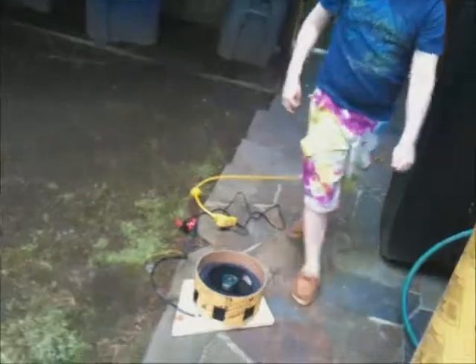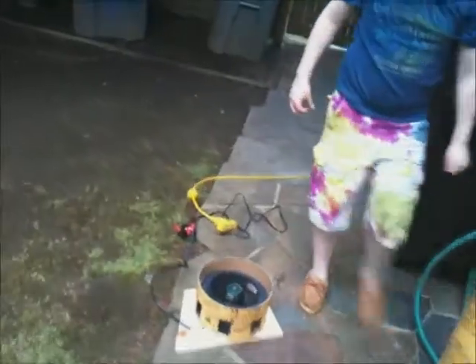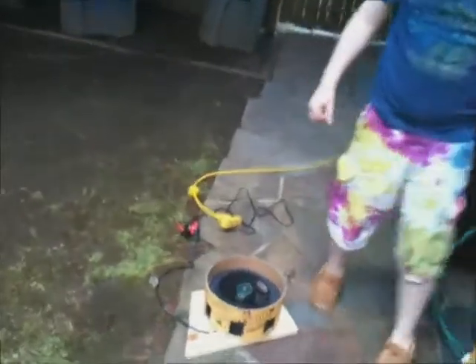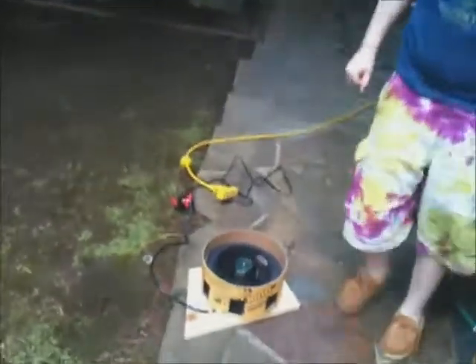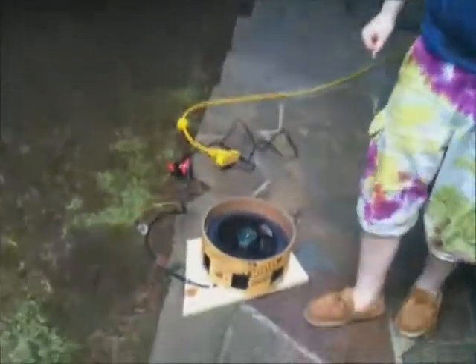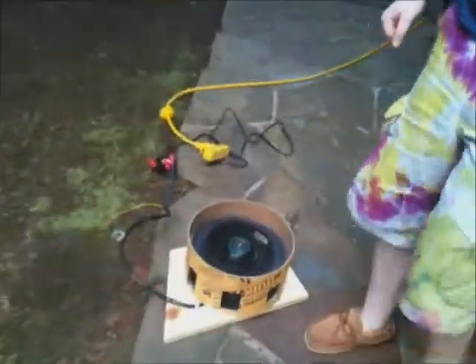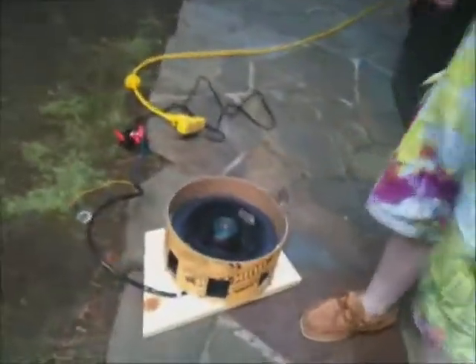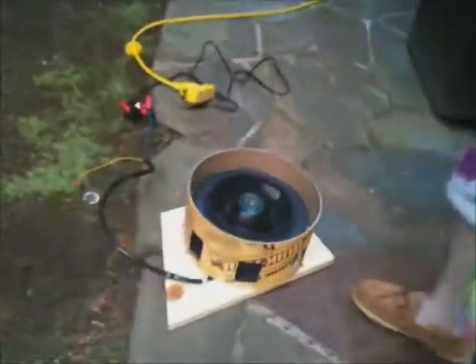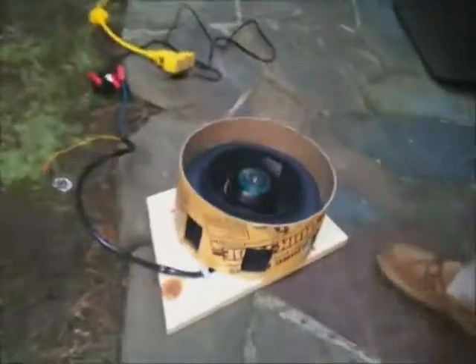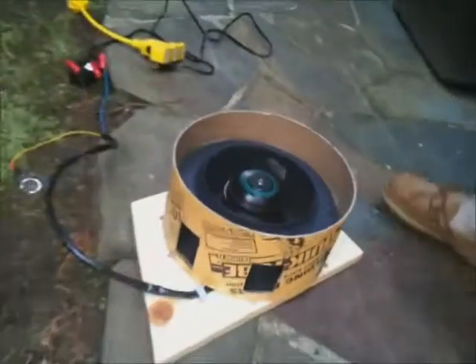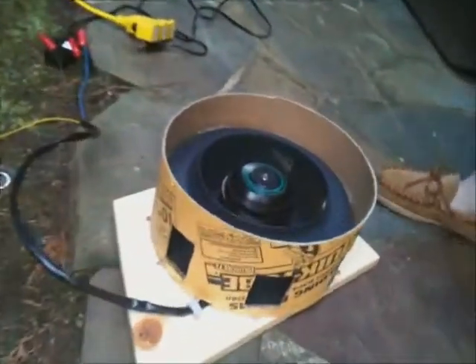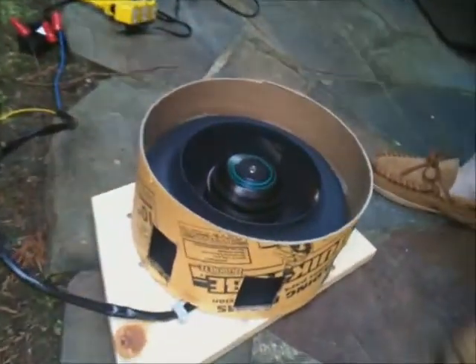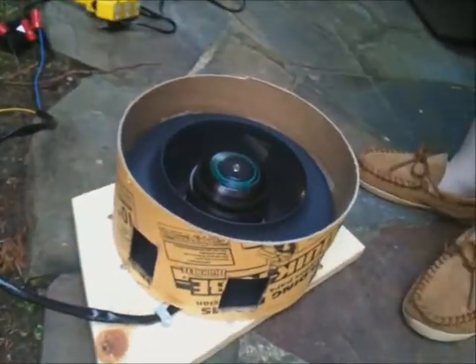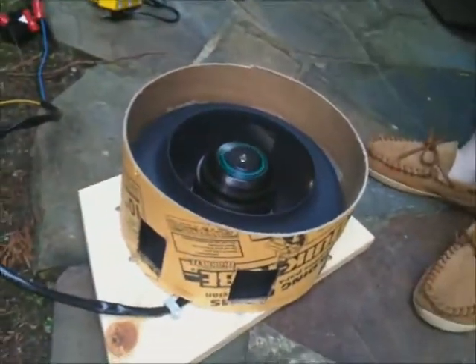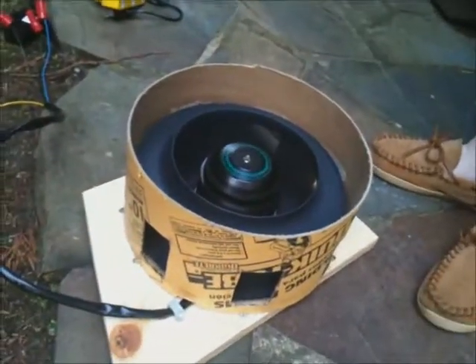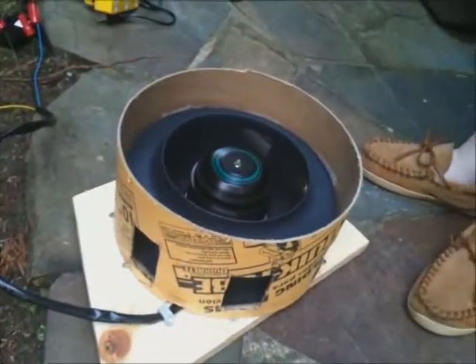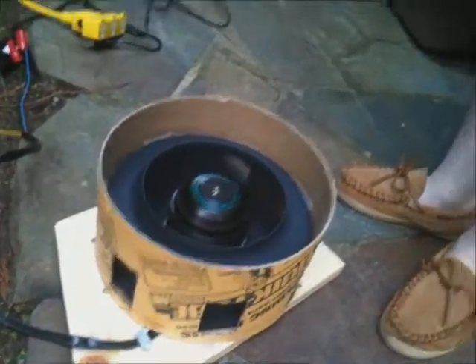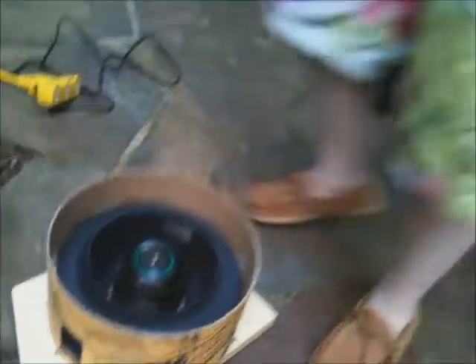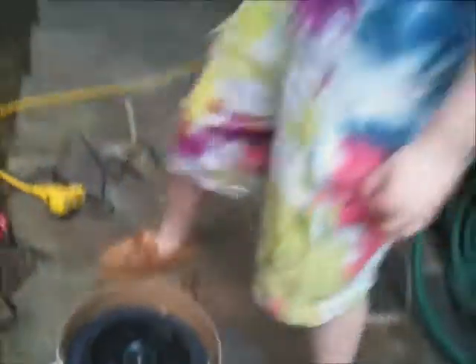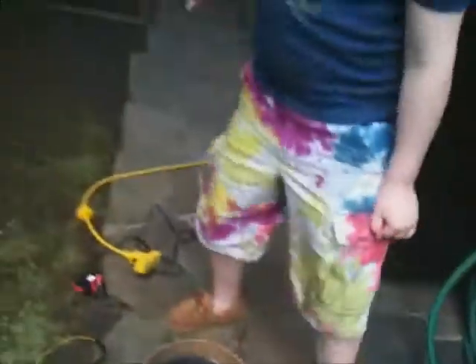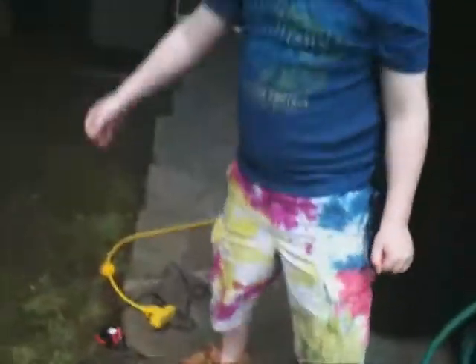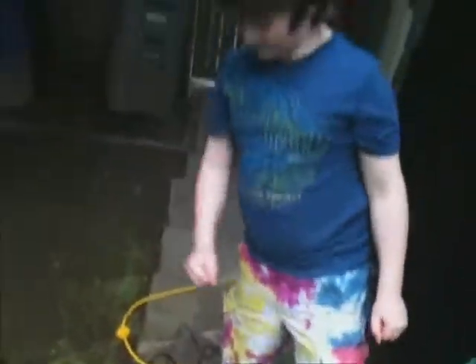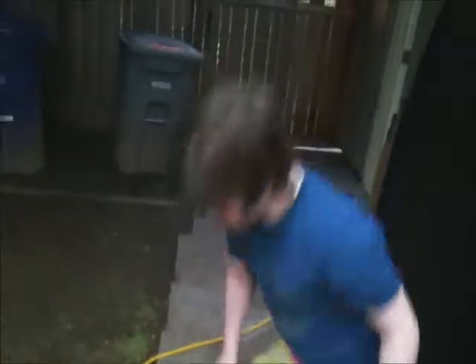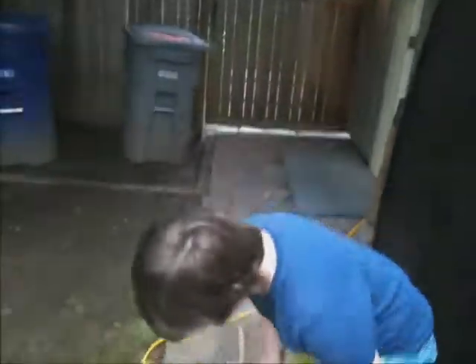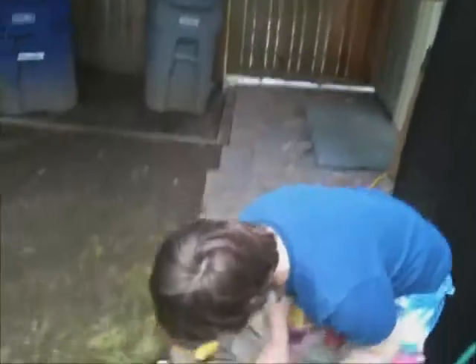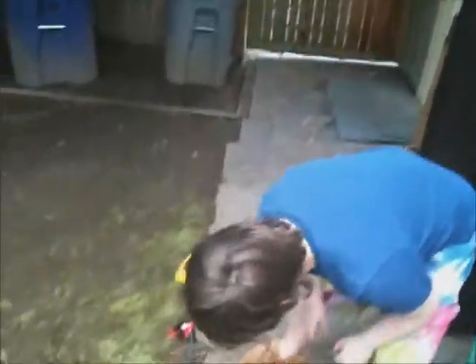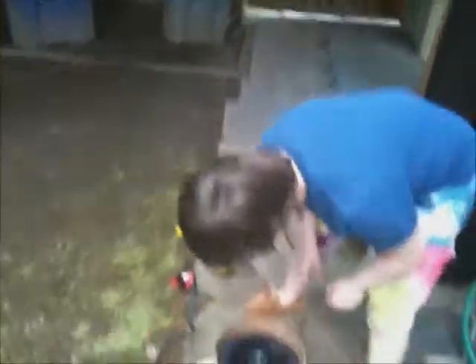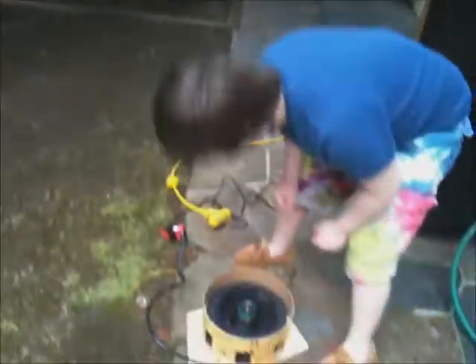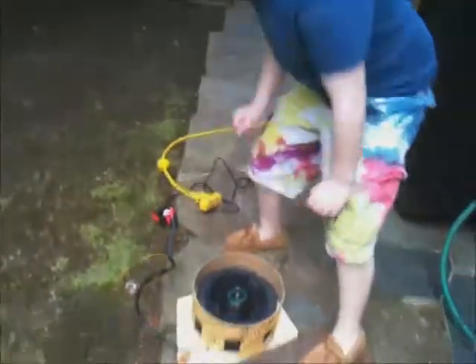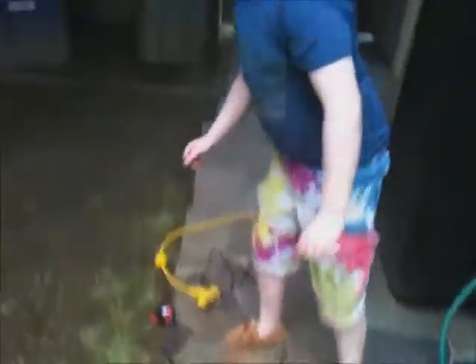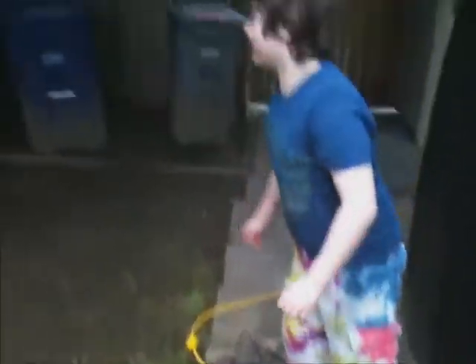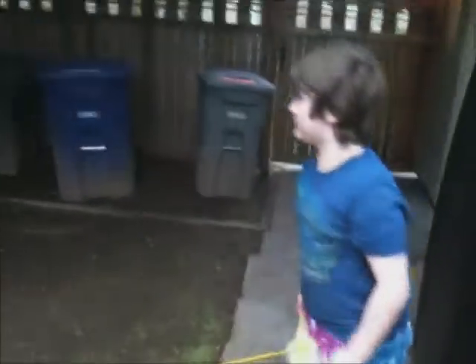And there's our air raid siren. Air raid siren — way cool. That's a cool project. Yeah, very cool.